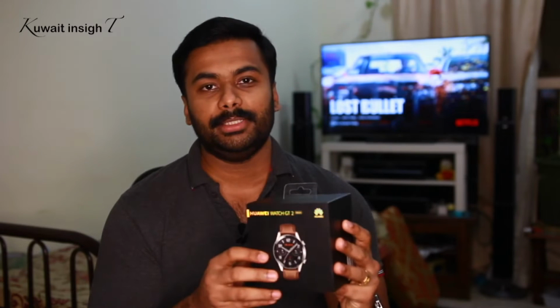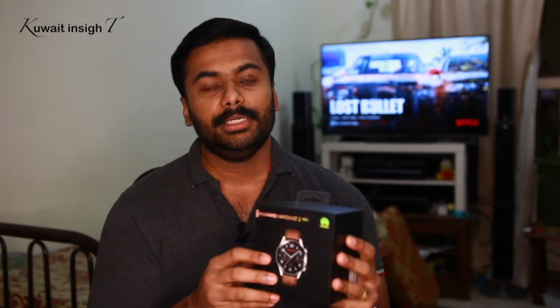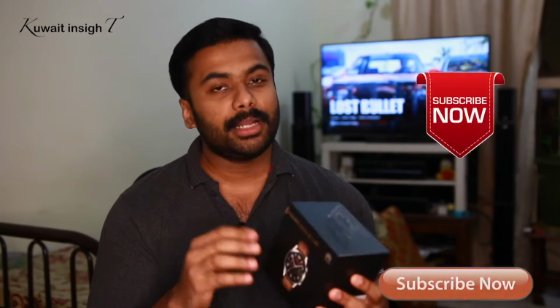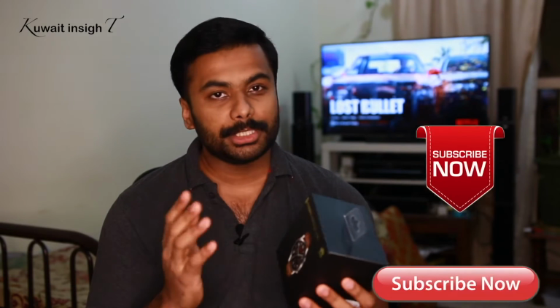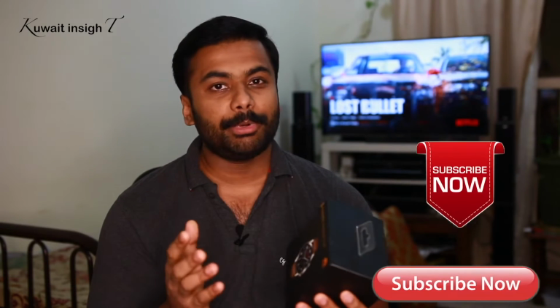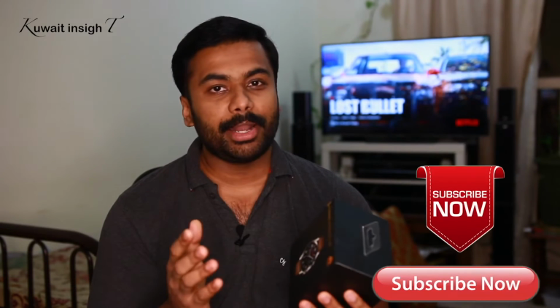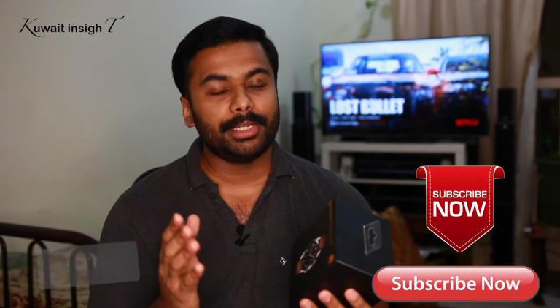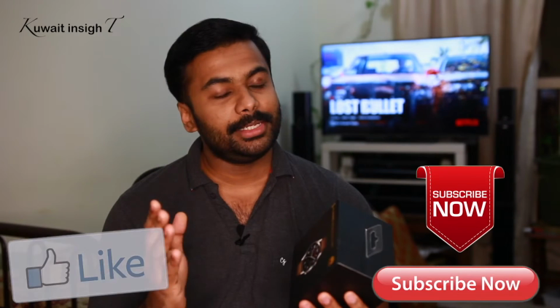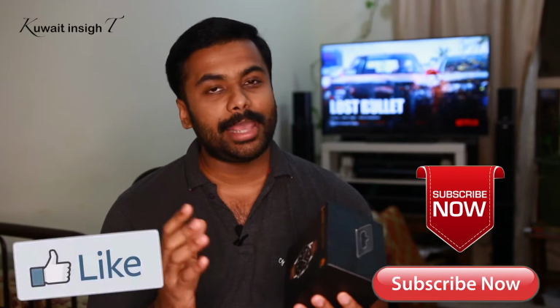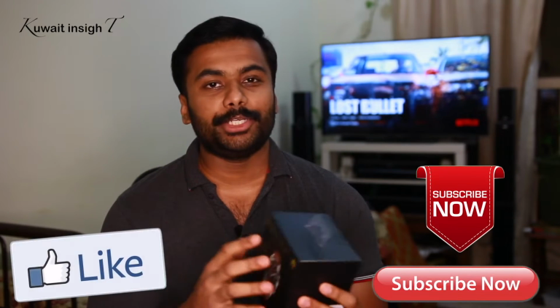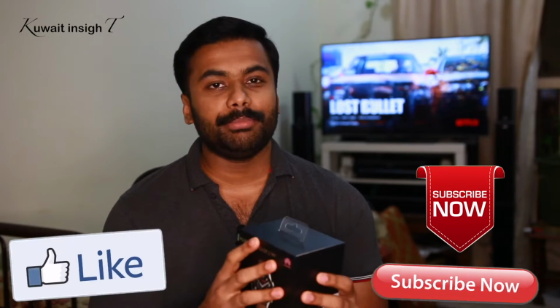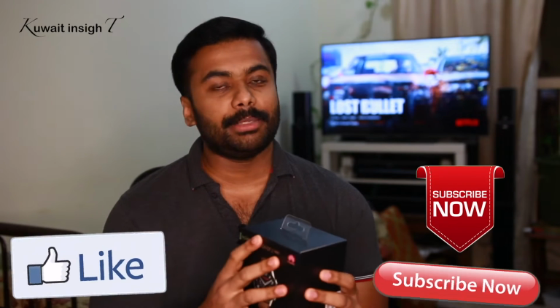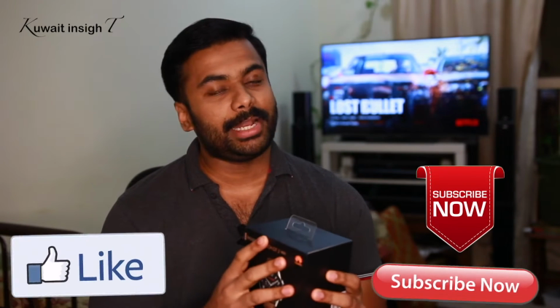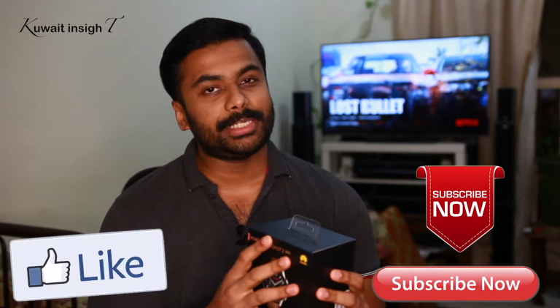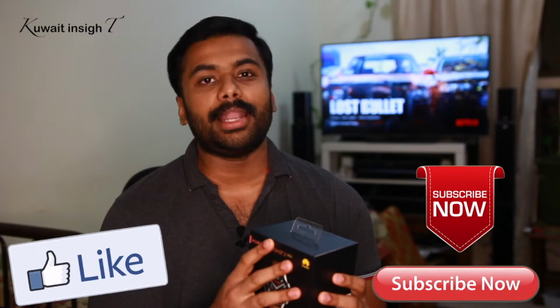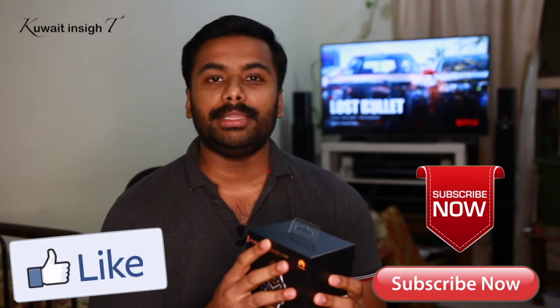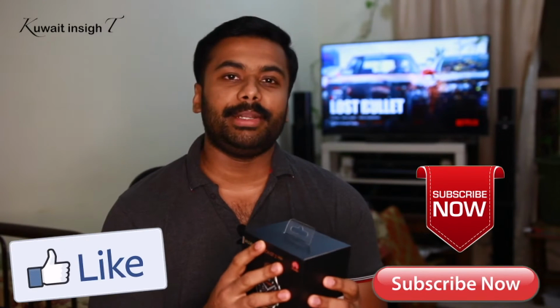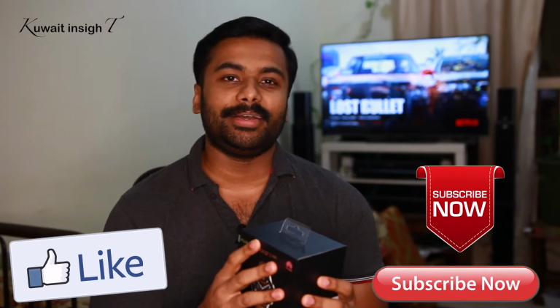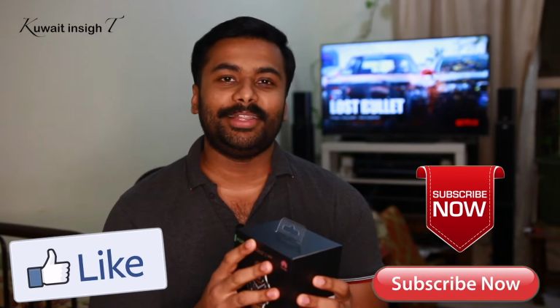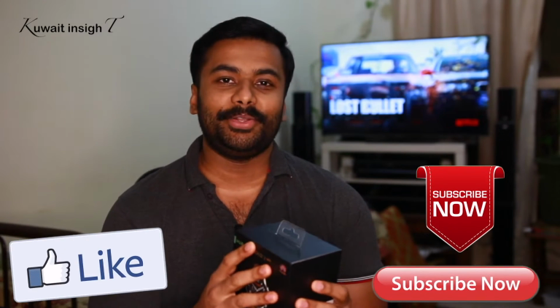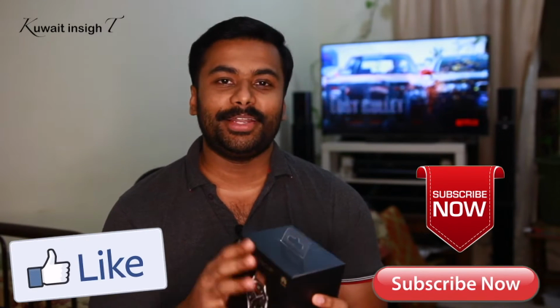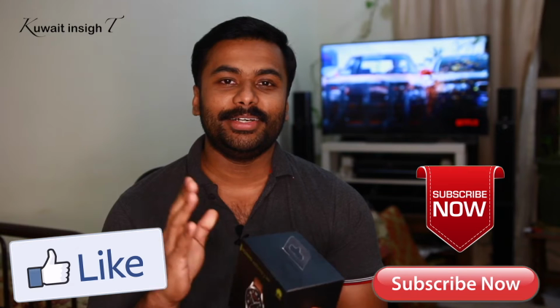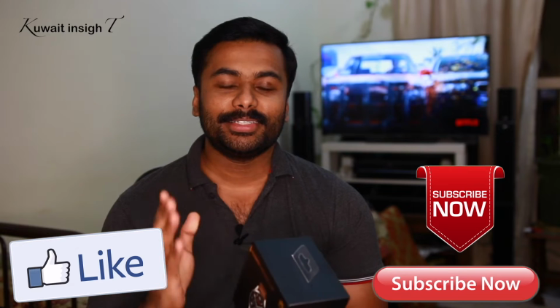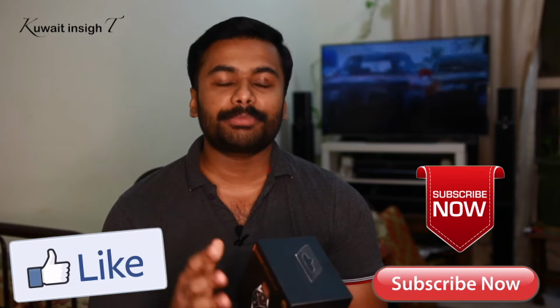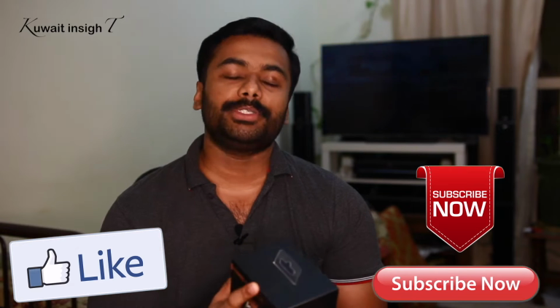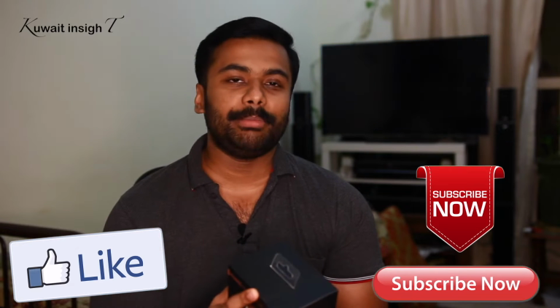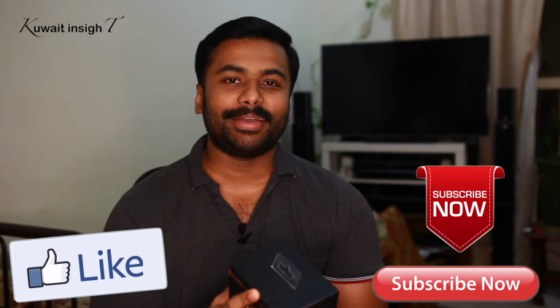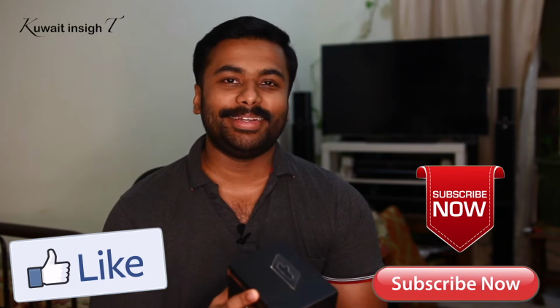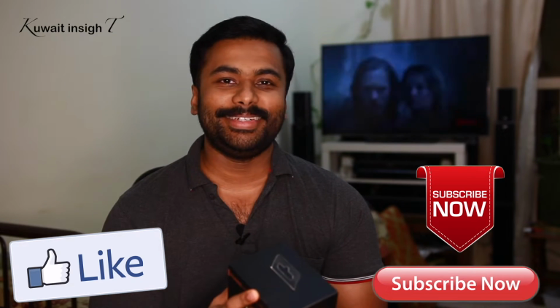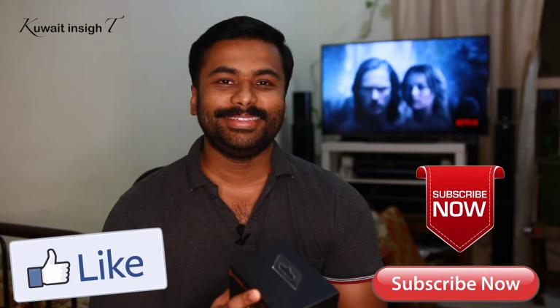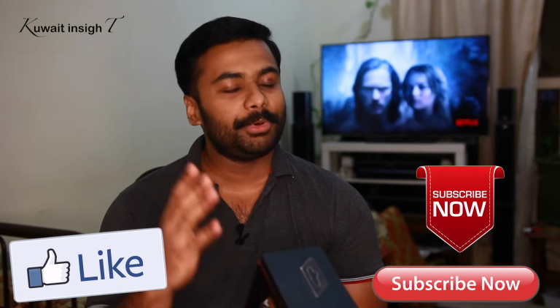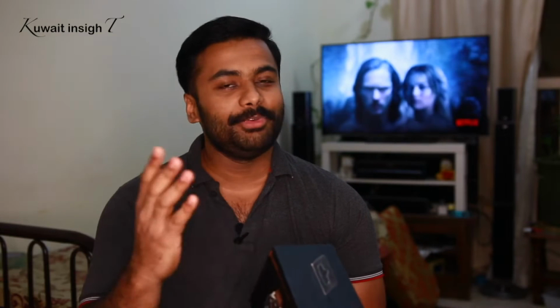If you liked it, like it and subscribe. Then, let me review it.